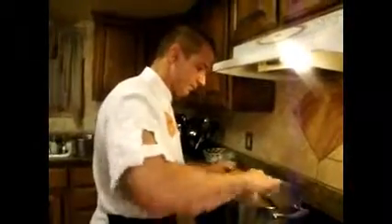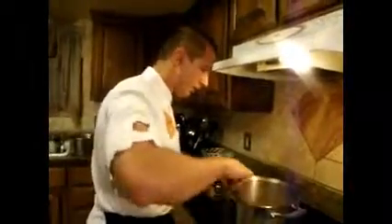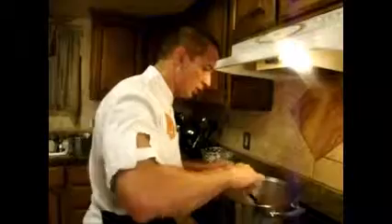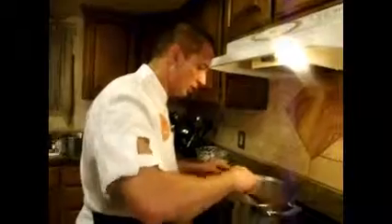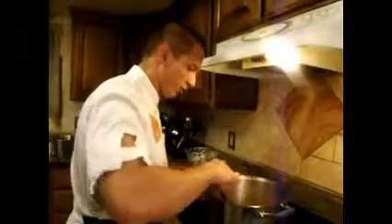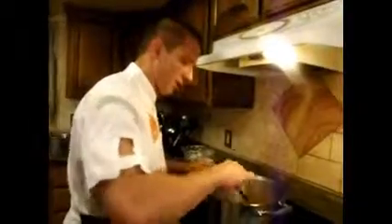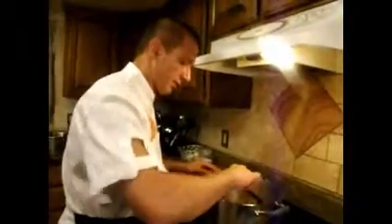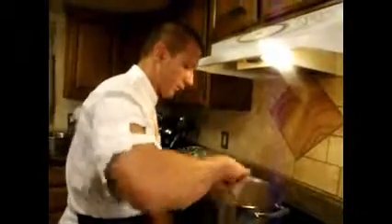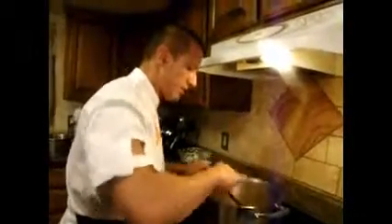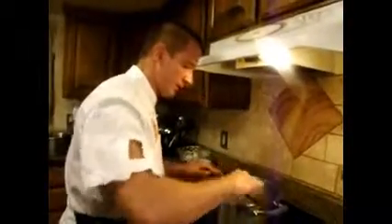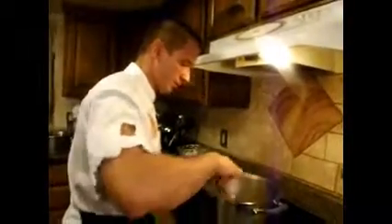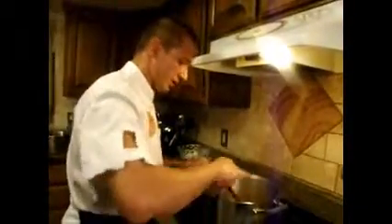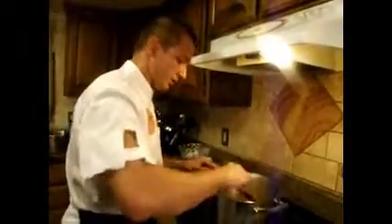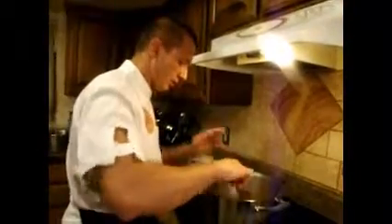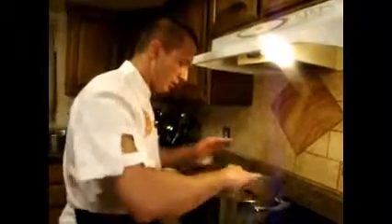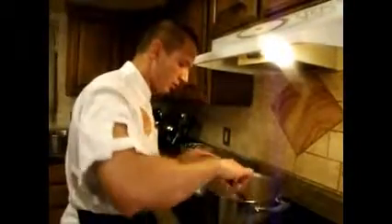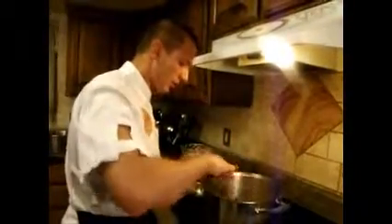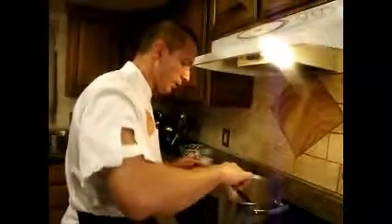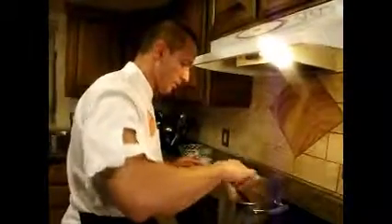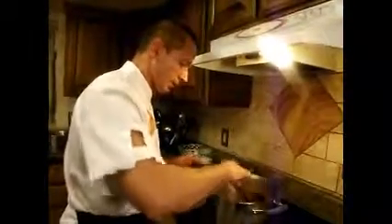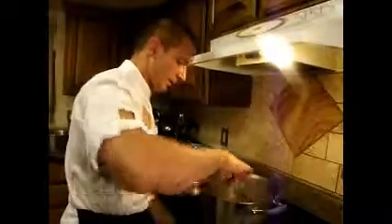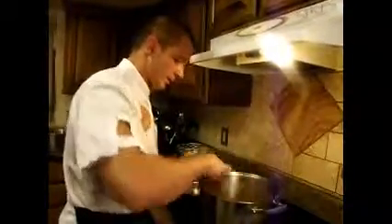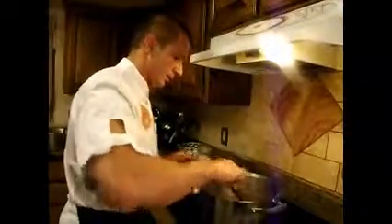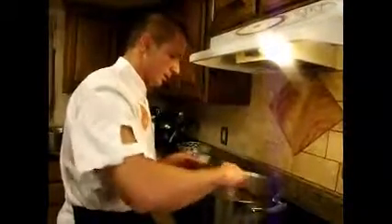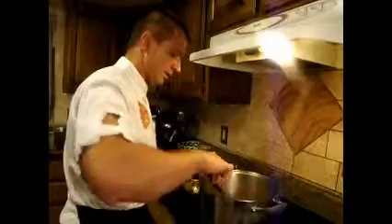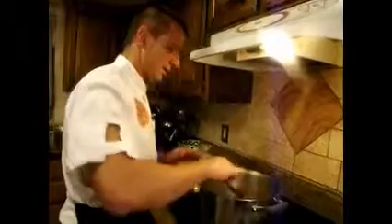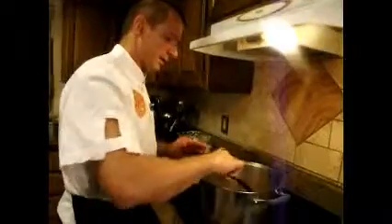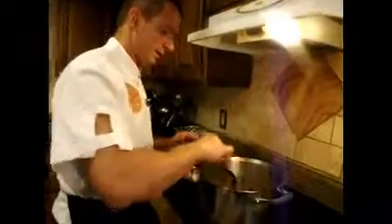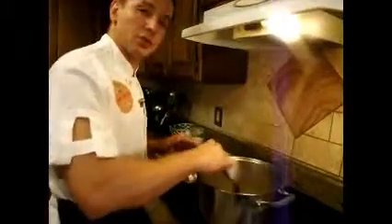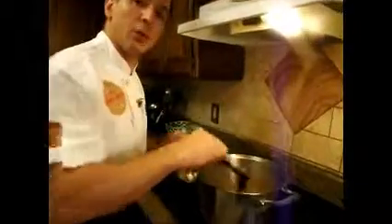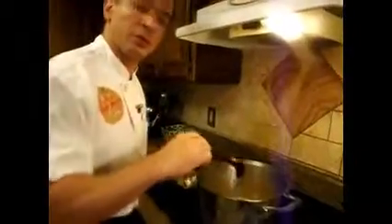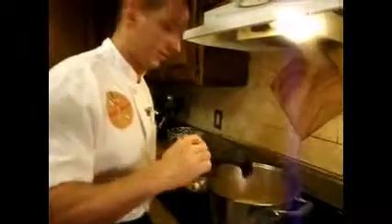We are going to cook this for about three minutes. We just want to get rid of some of the liquid, and then I will show you what we will do next.